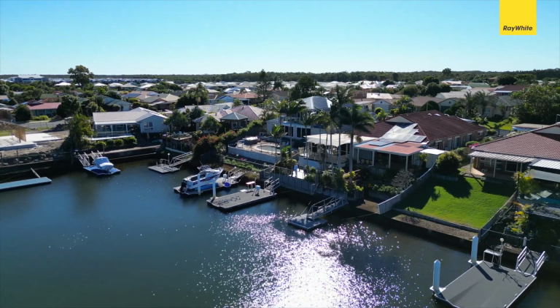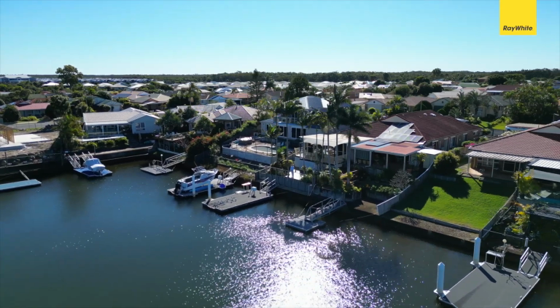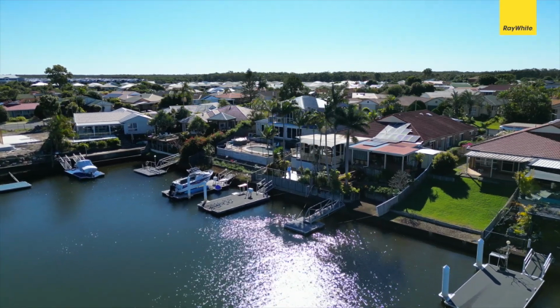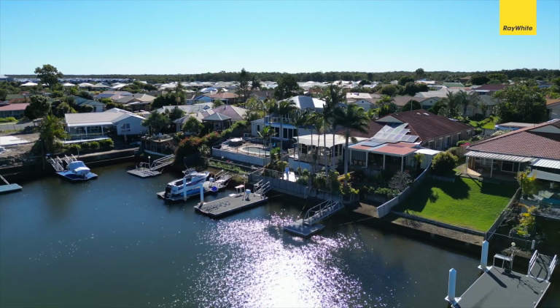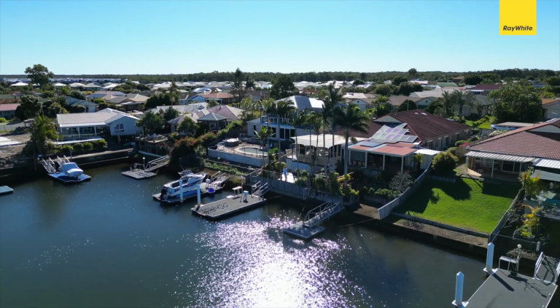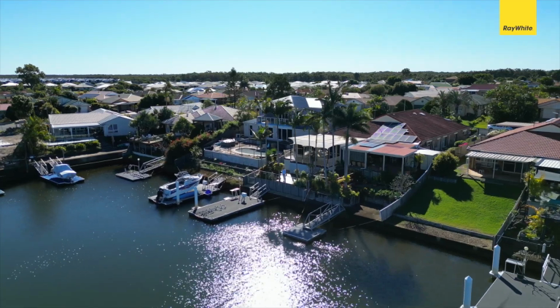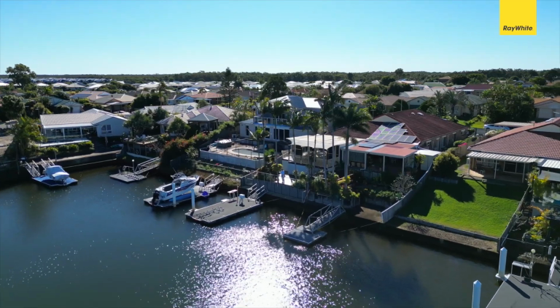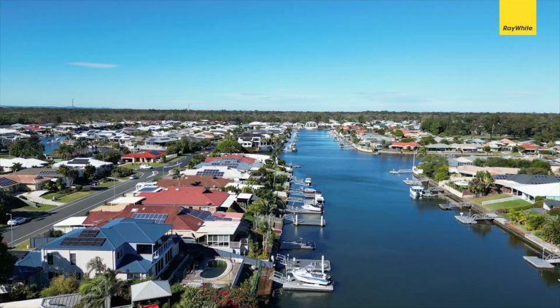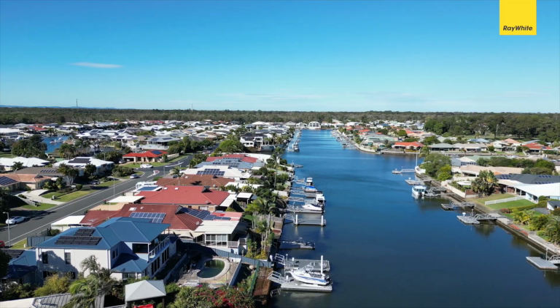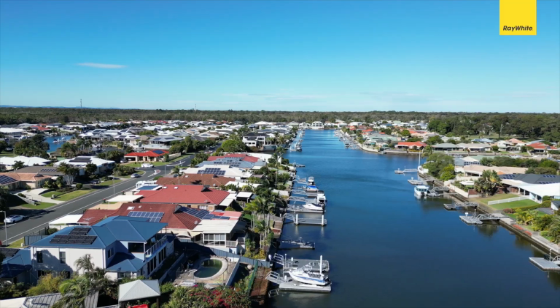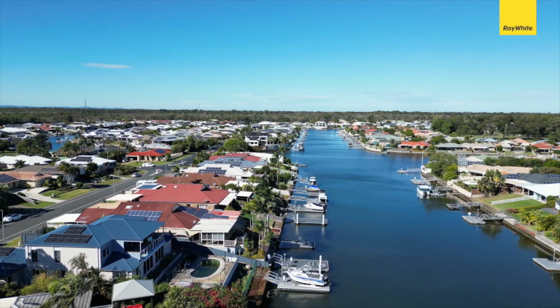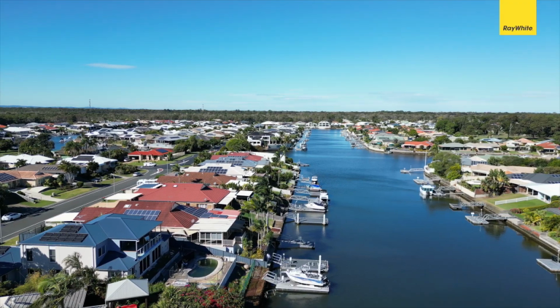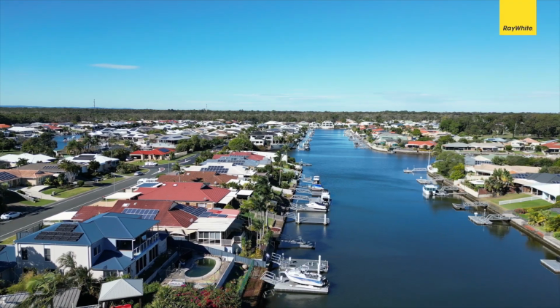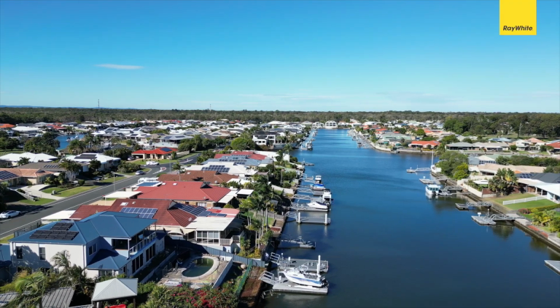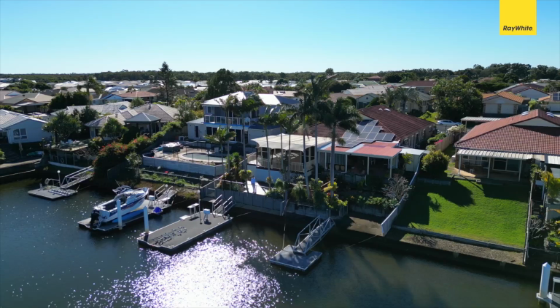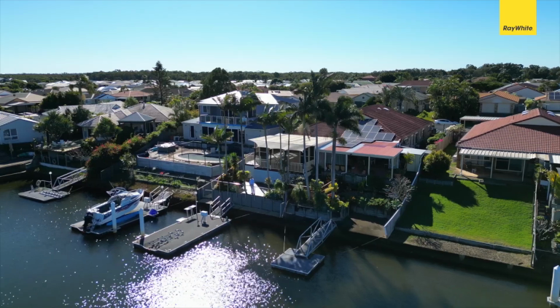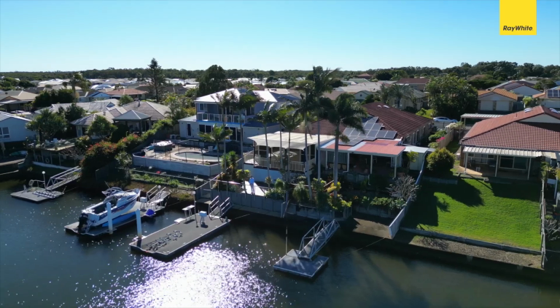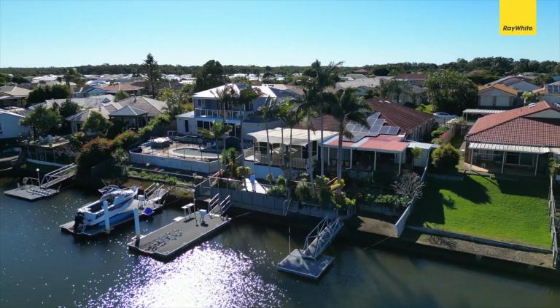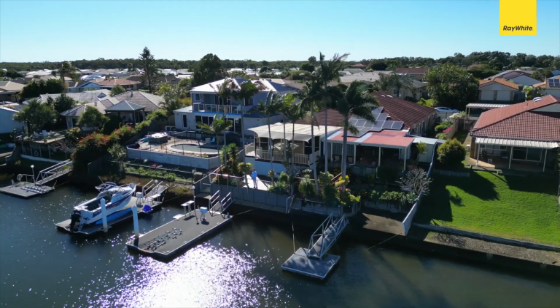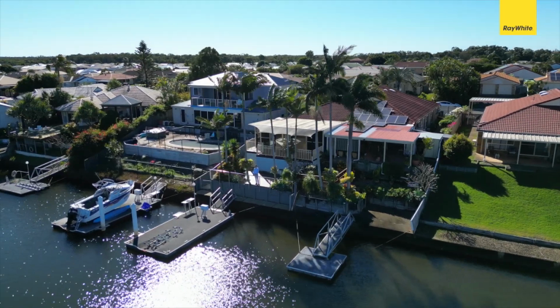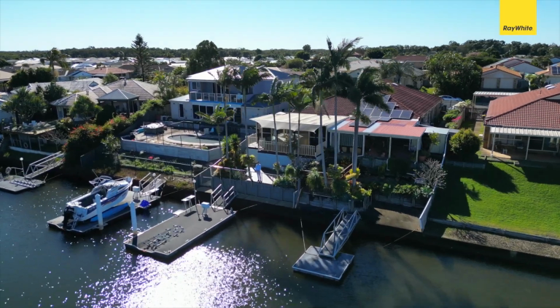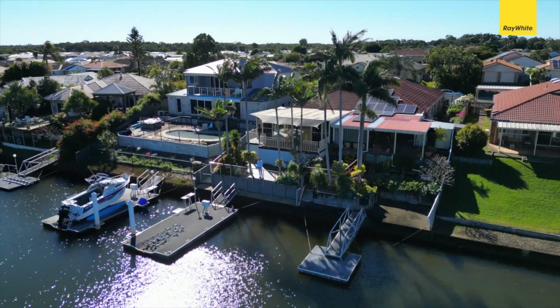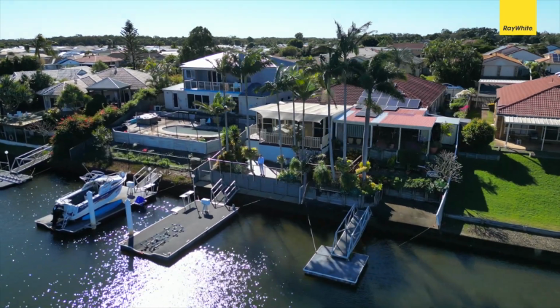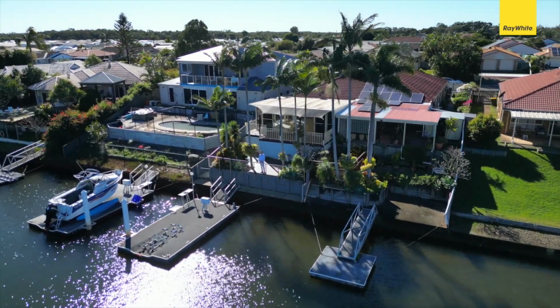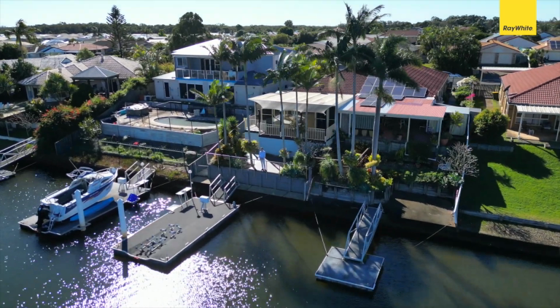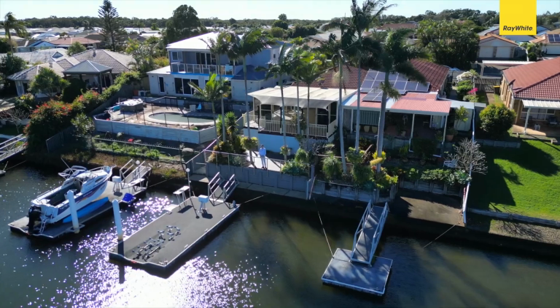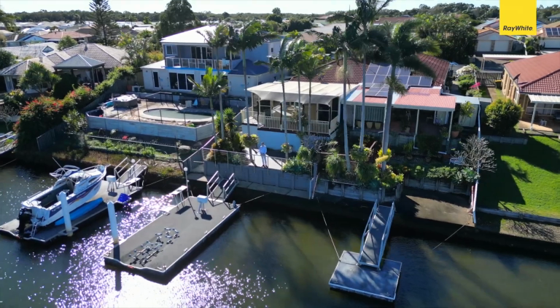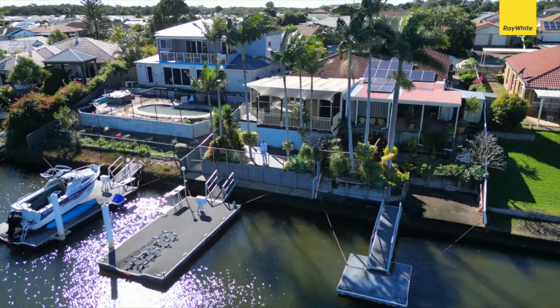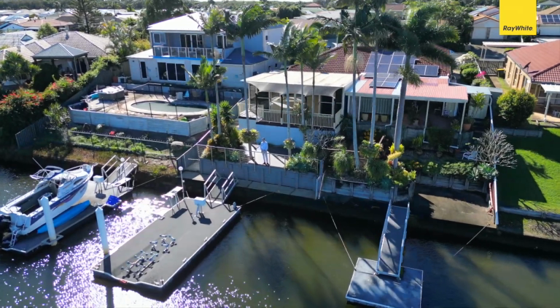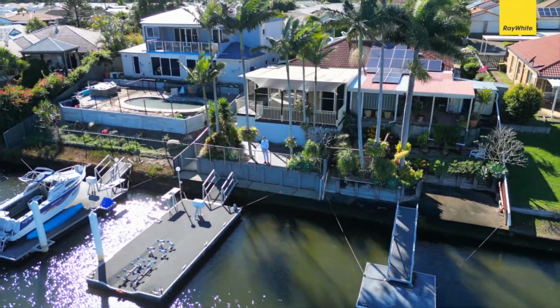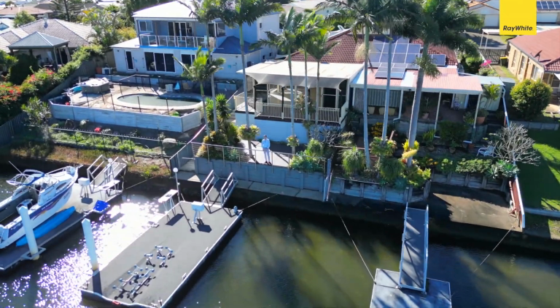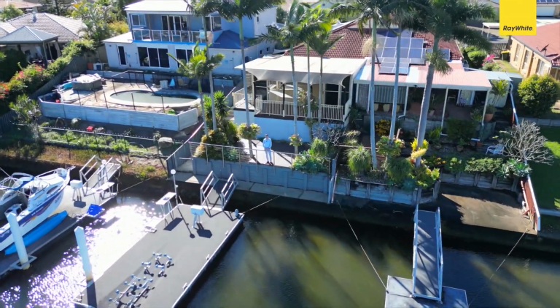I'm really loving these canal water views surrounded by tropical gardens on the Bungaree canals. This is 17 Pentas Drive. Let's go check it out.